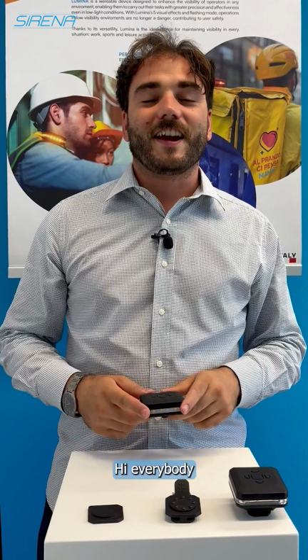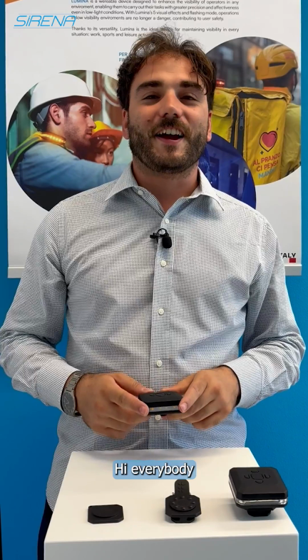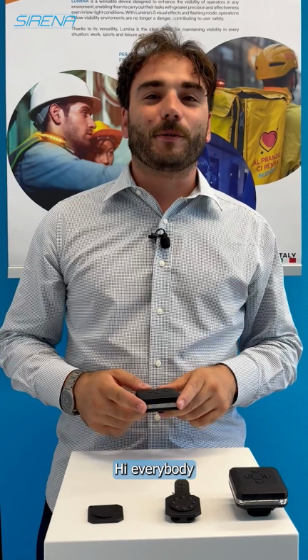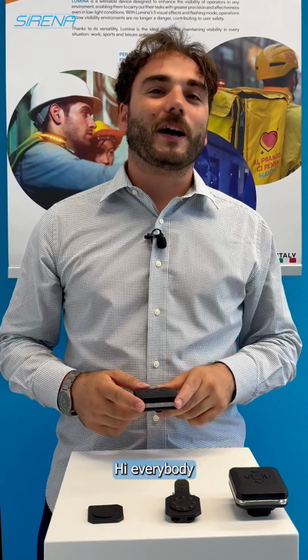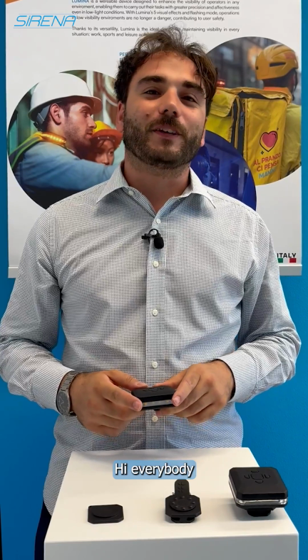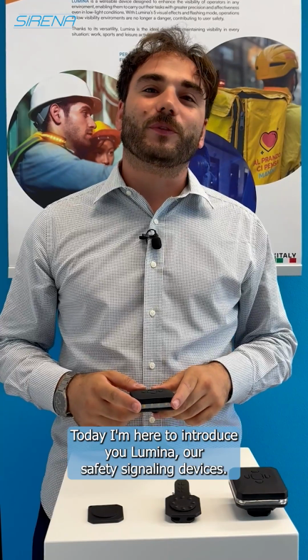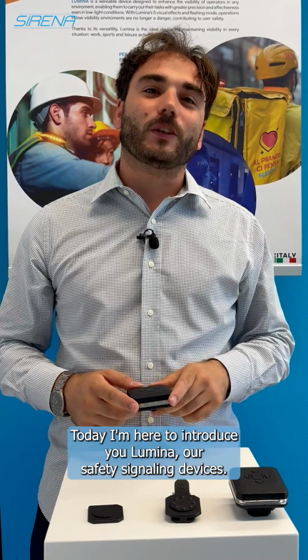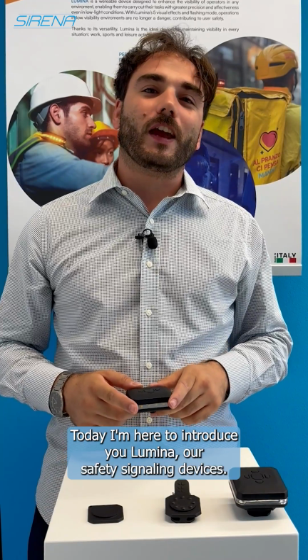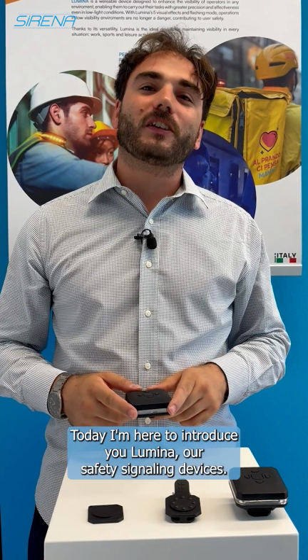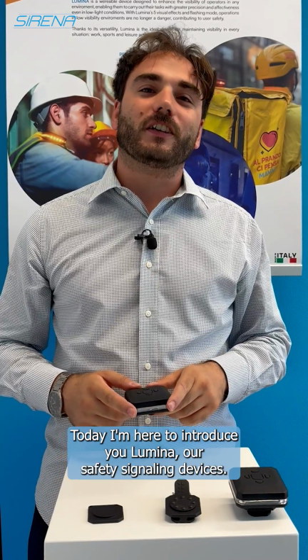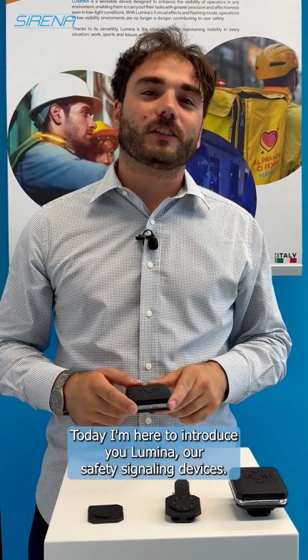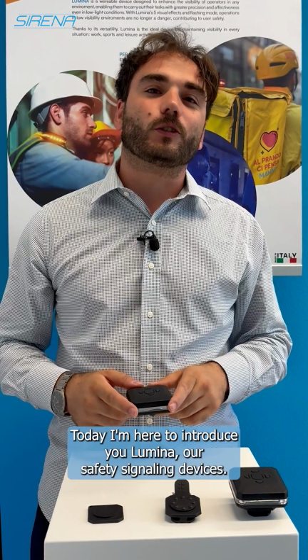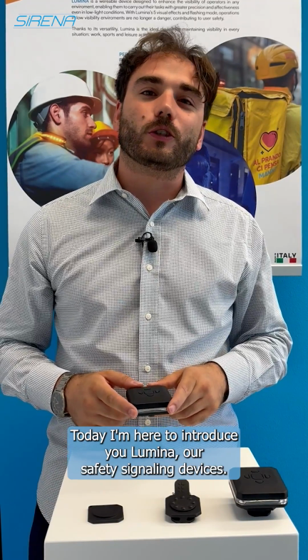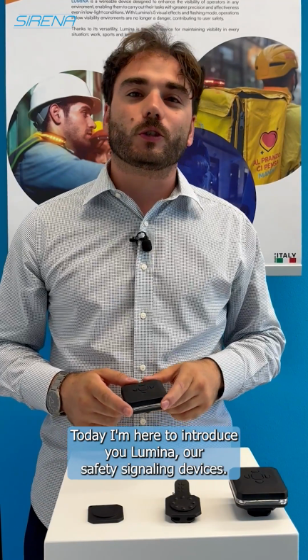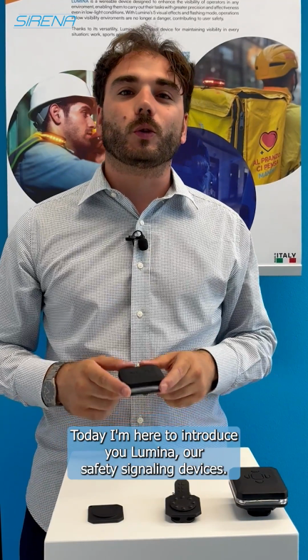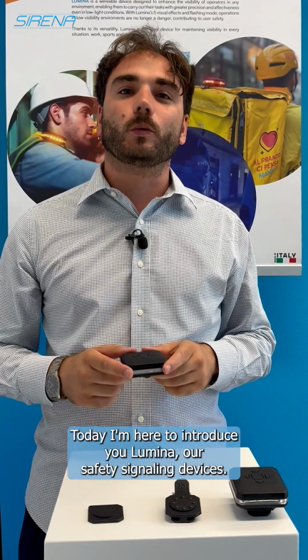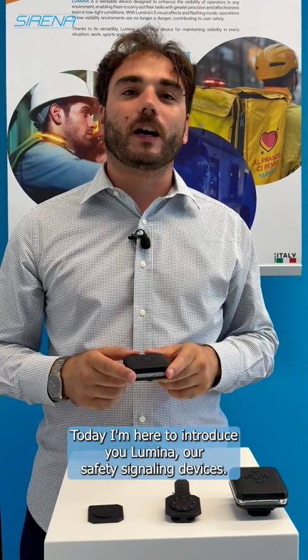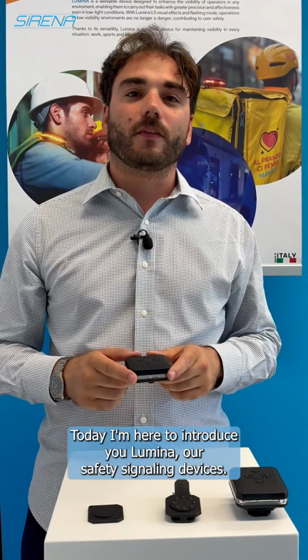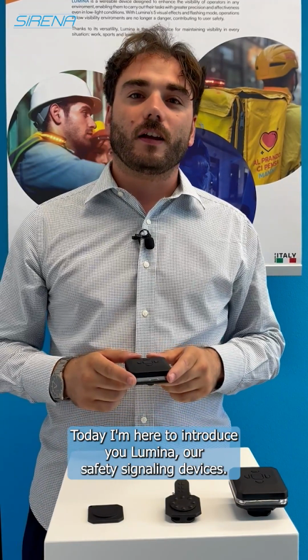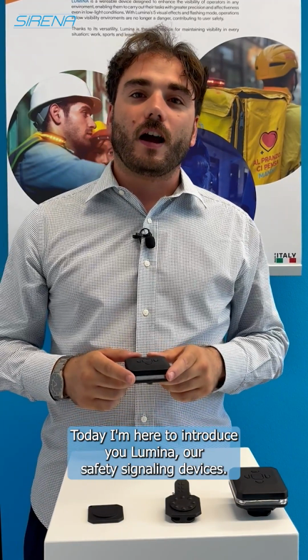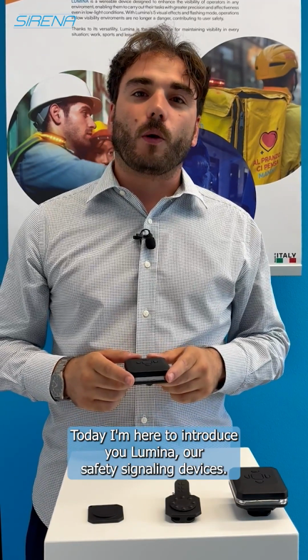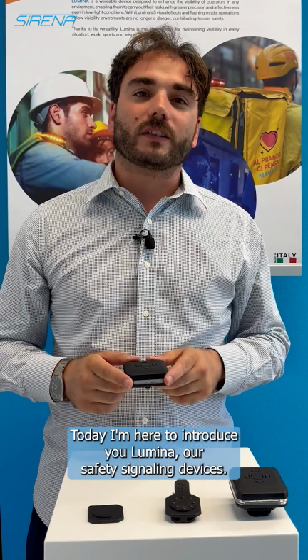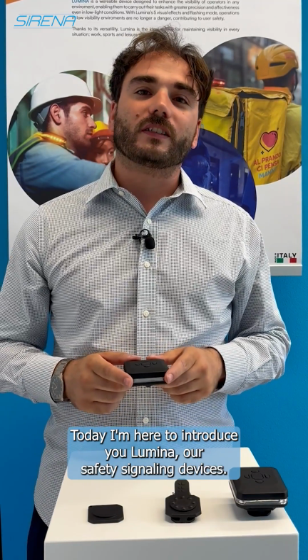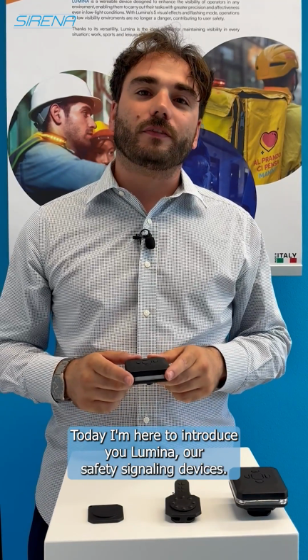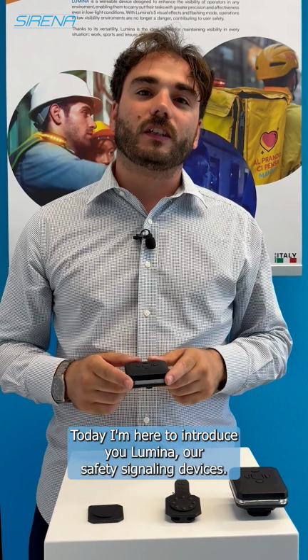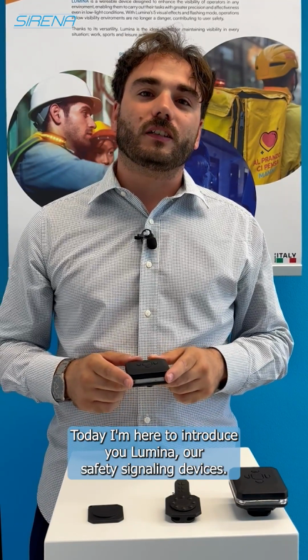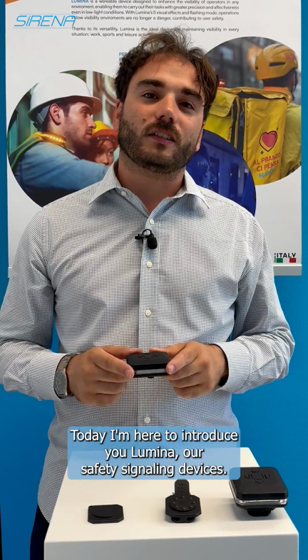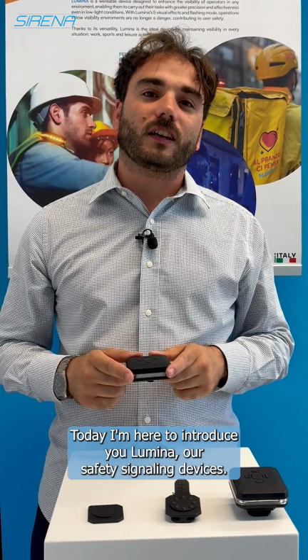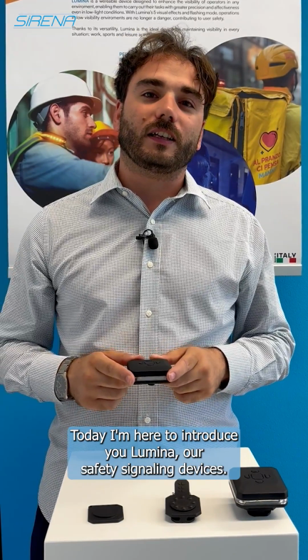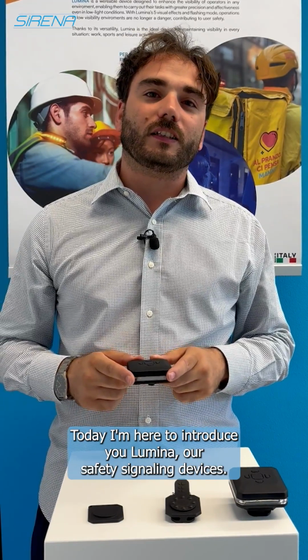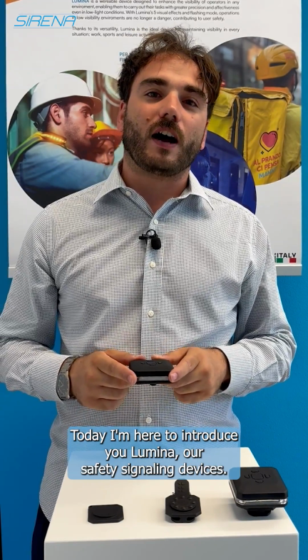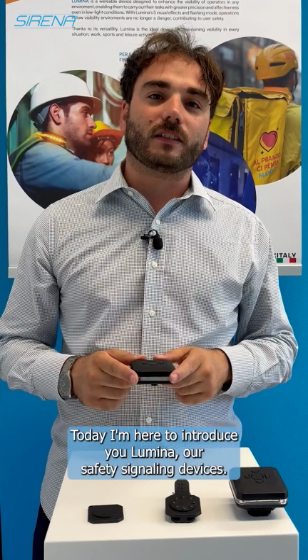Hi everybody, today I'm here to introduce you Lumina, our safety signaling devices.